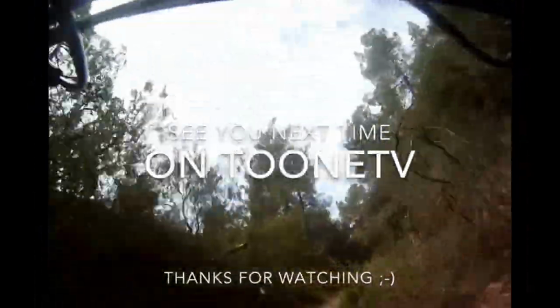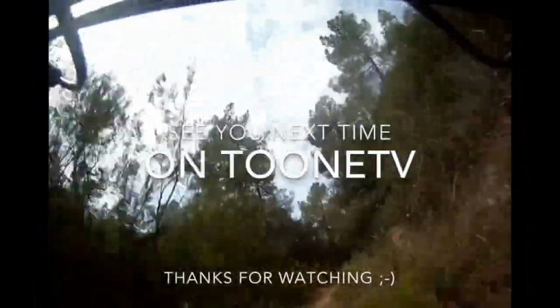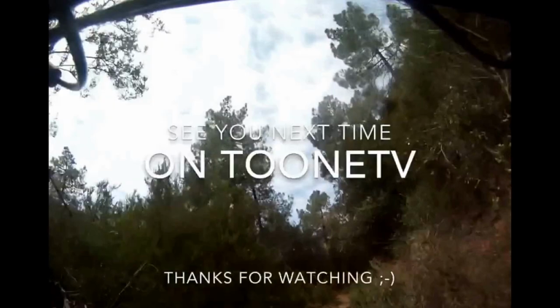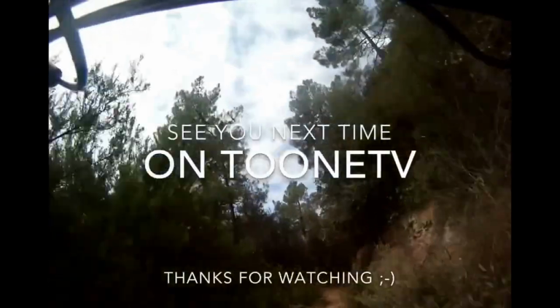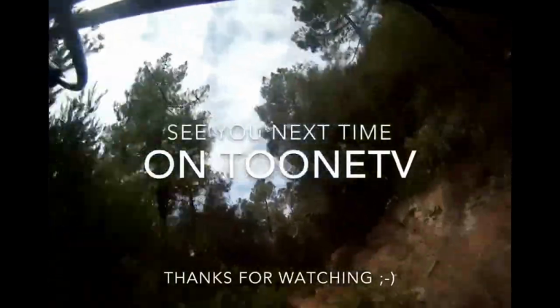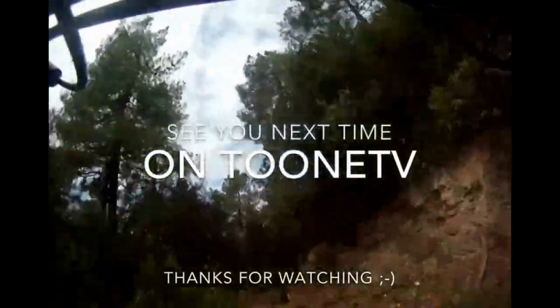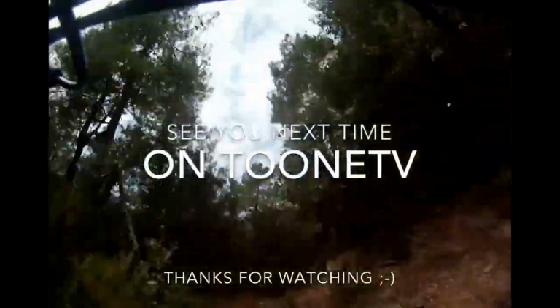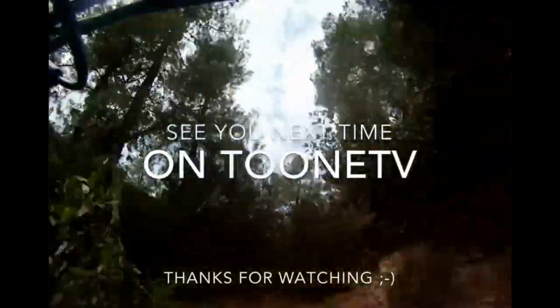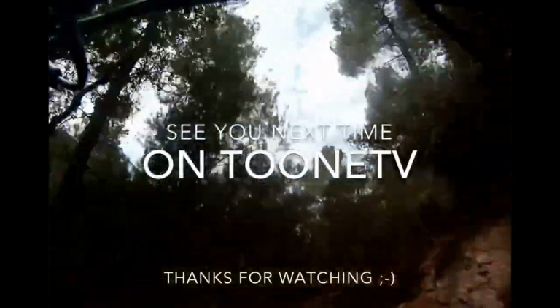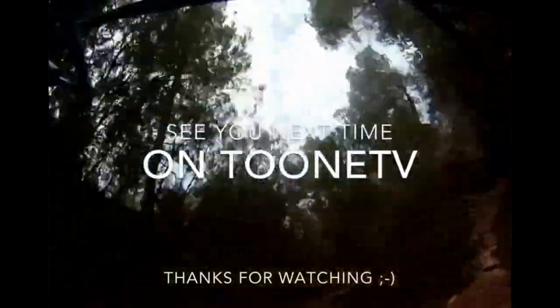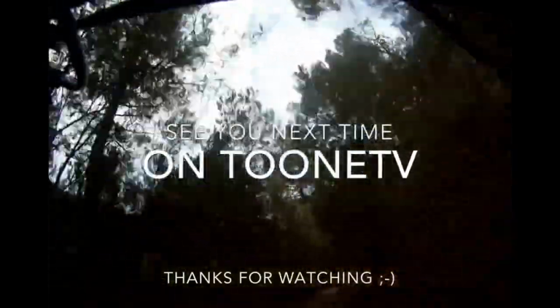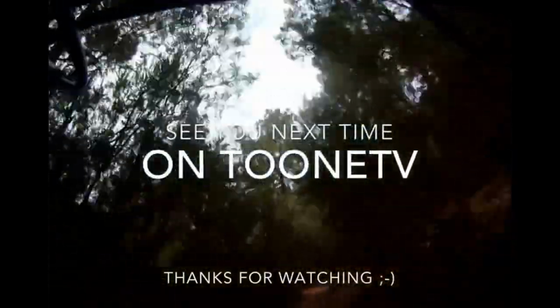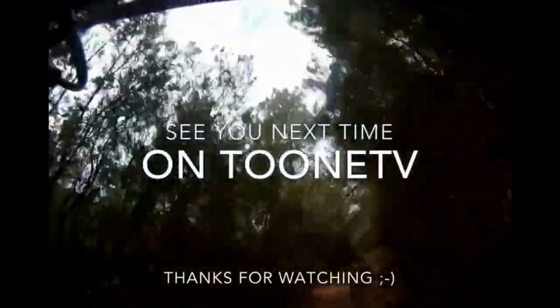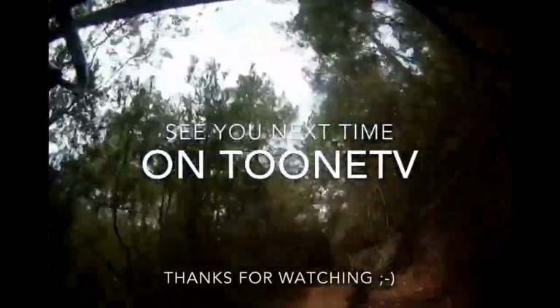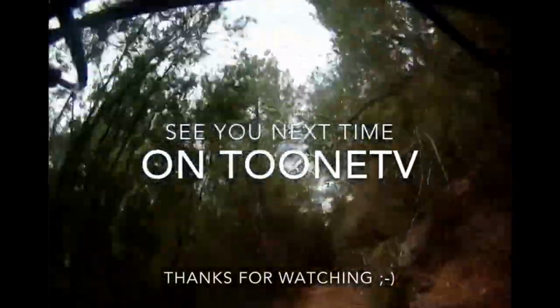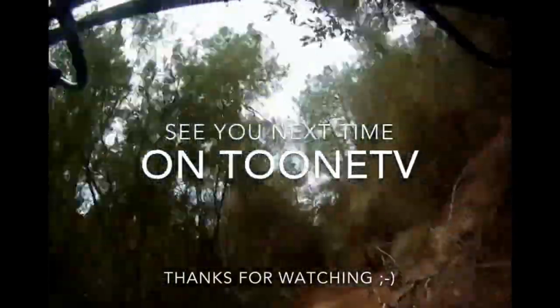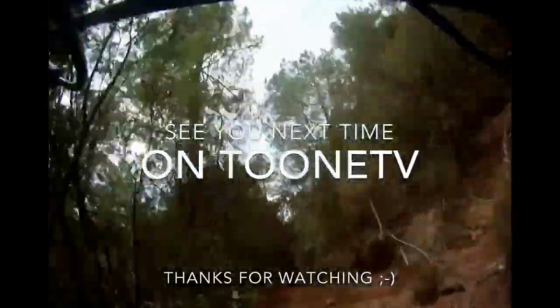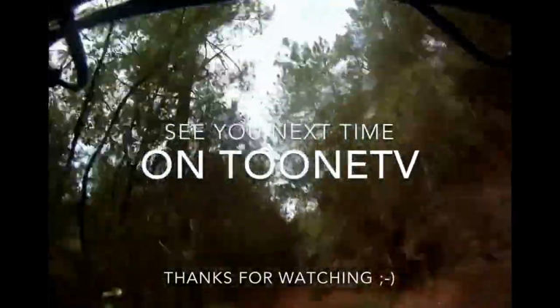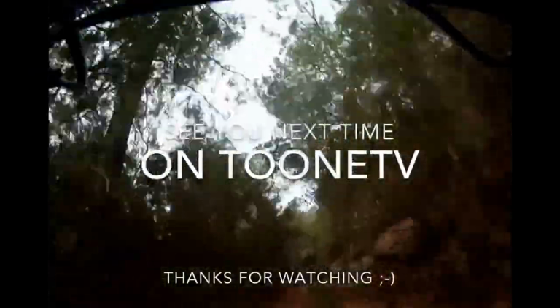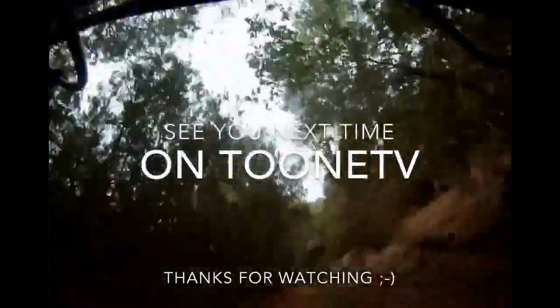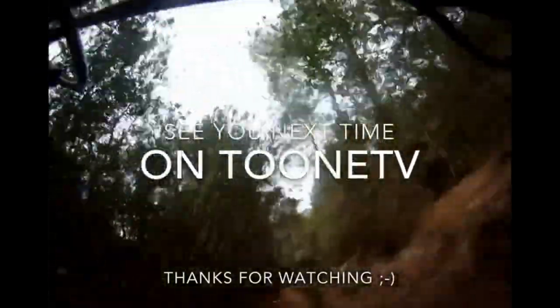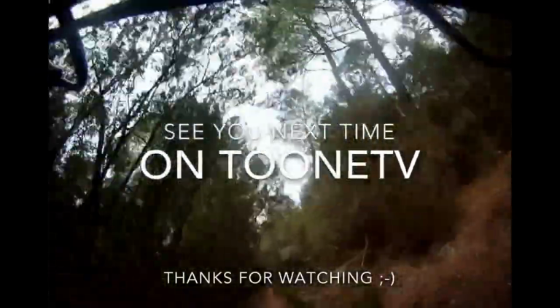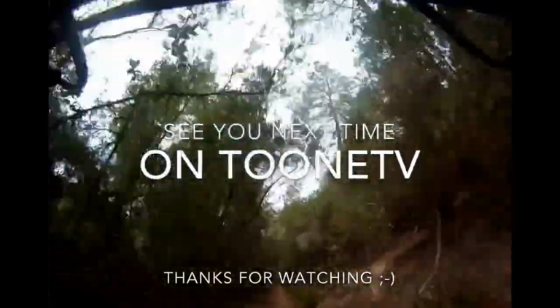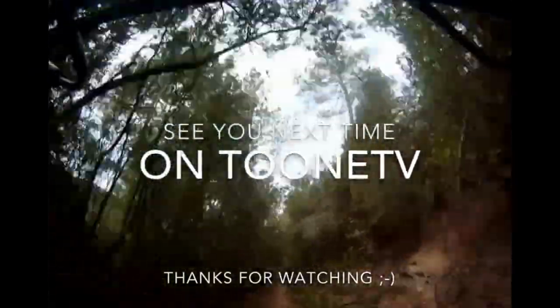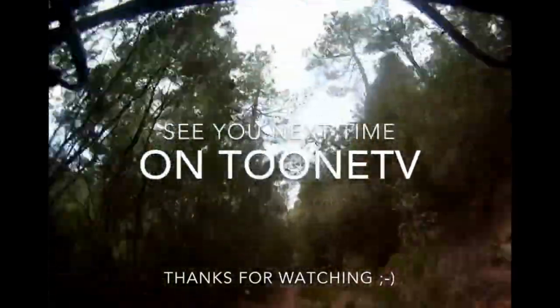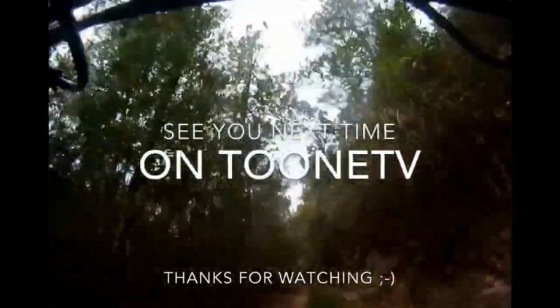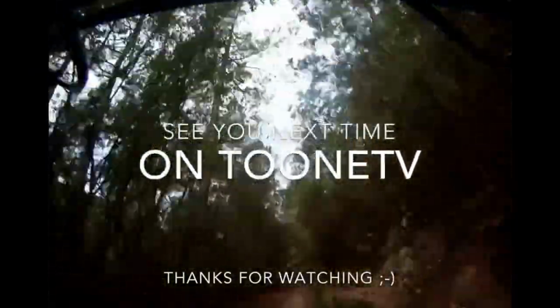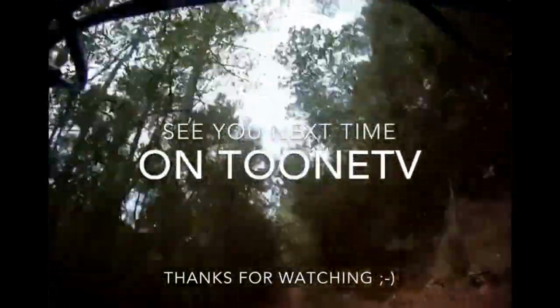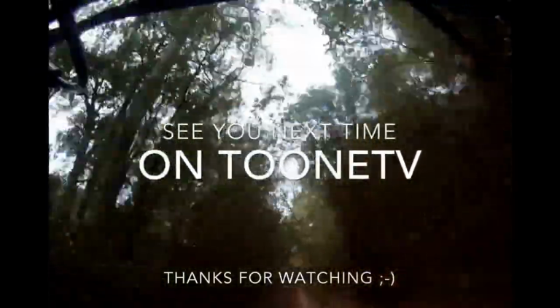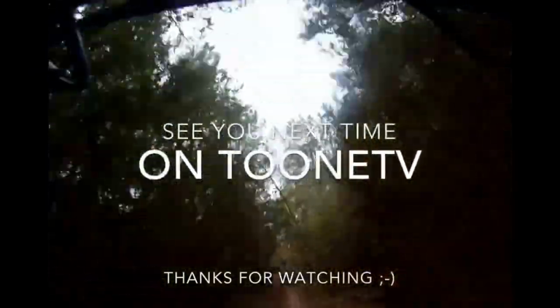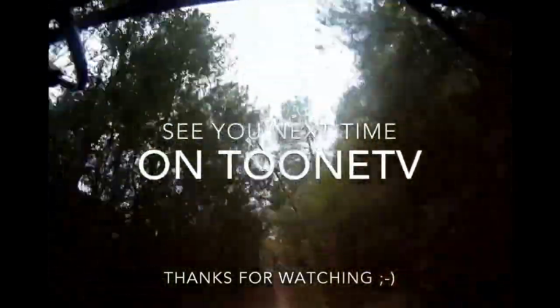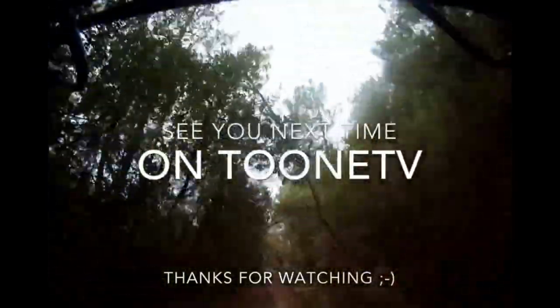Thanks for watching, see you next time on Toon TV.